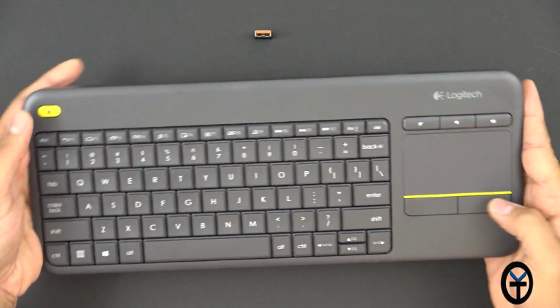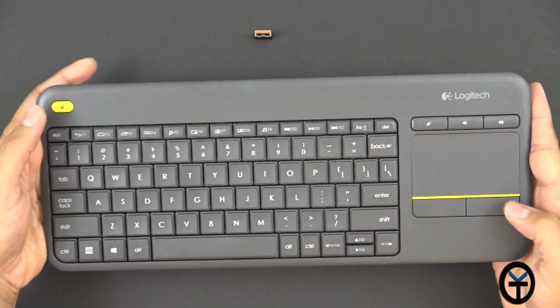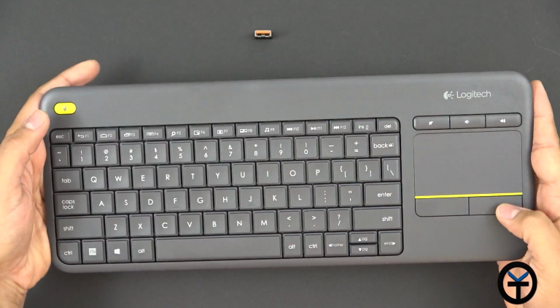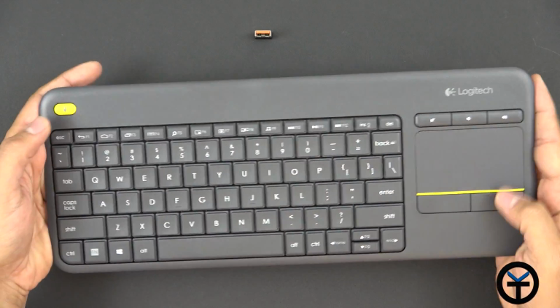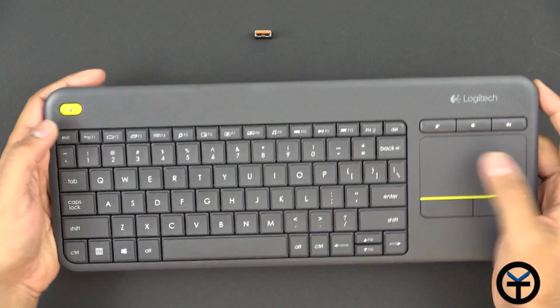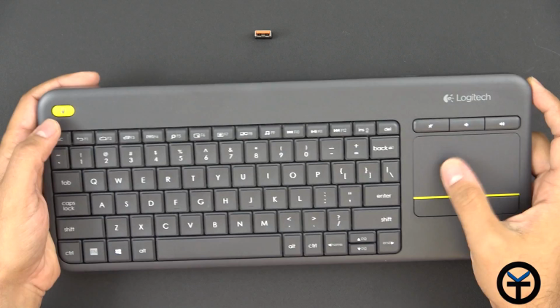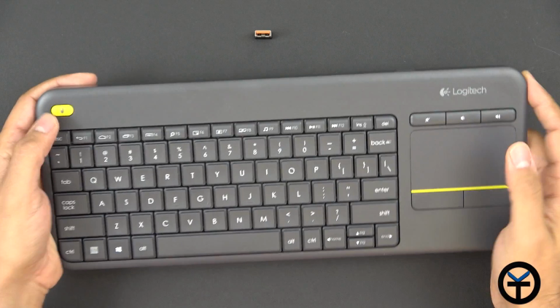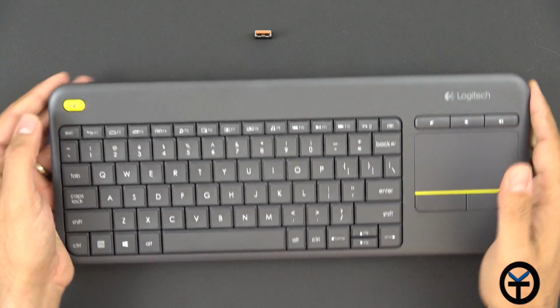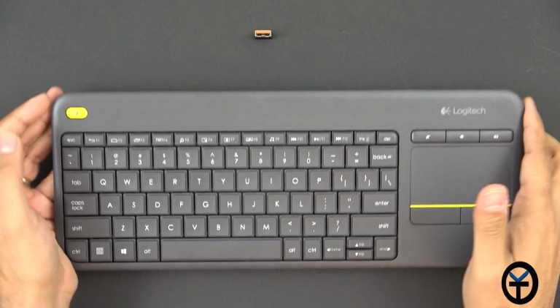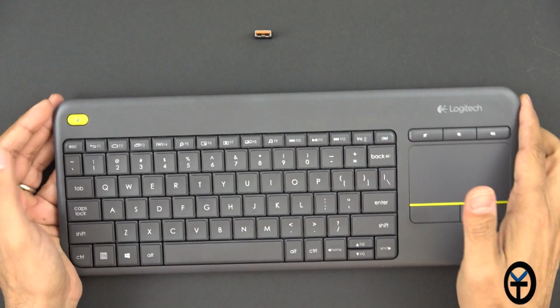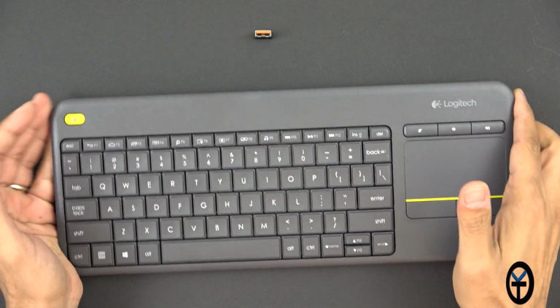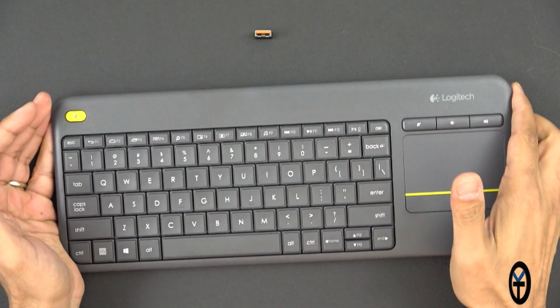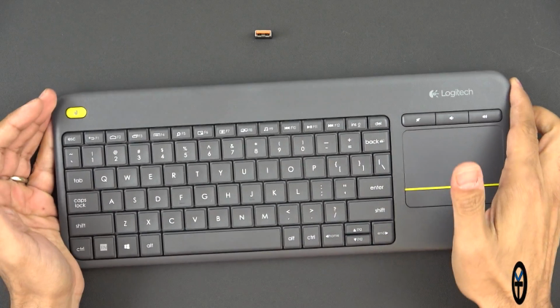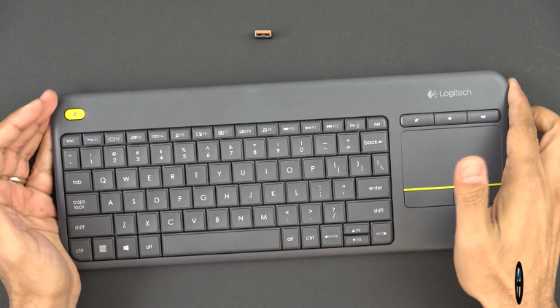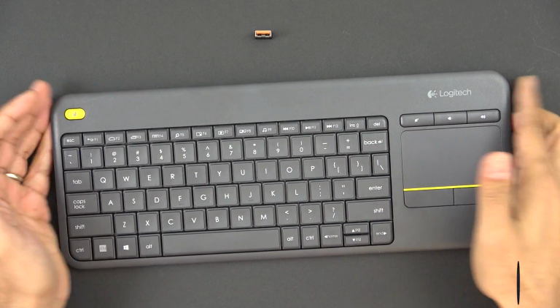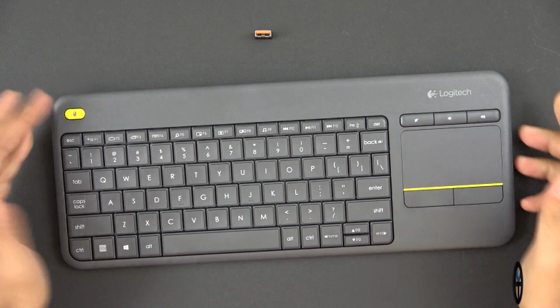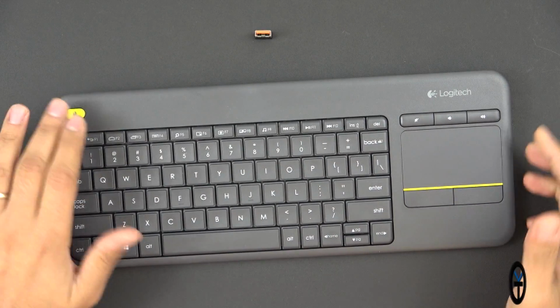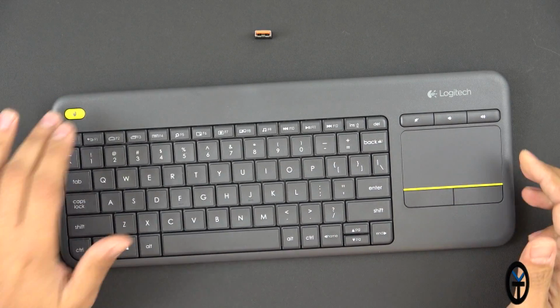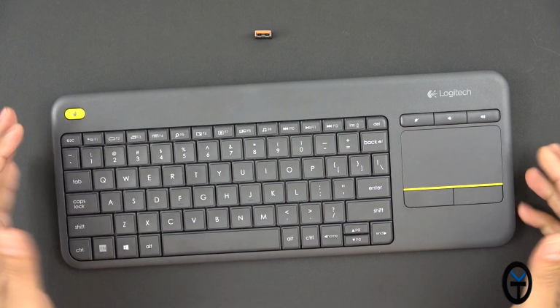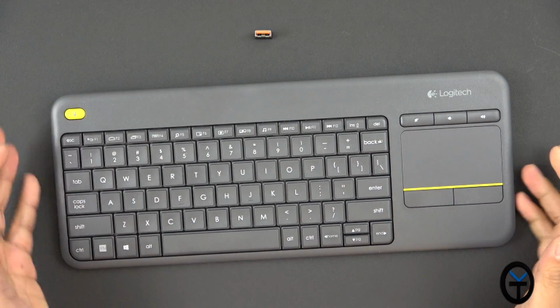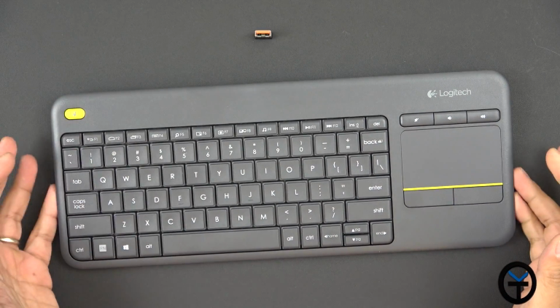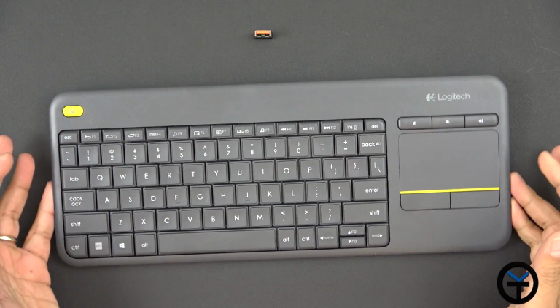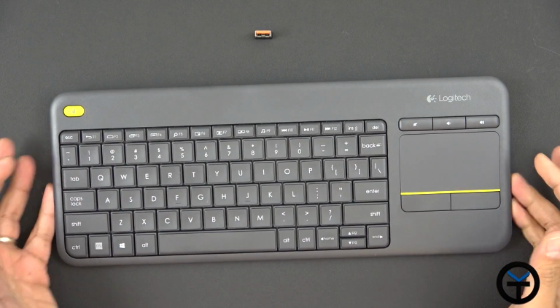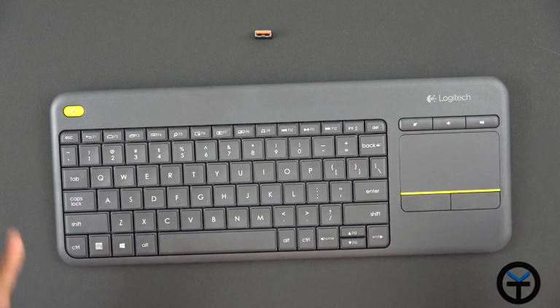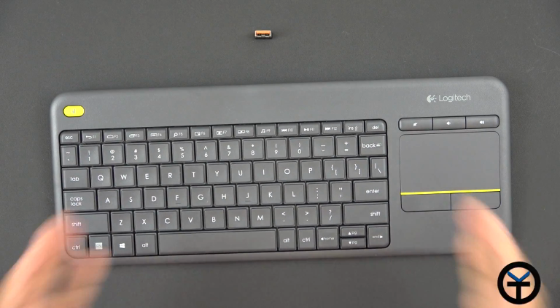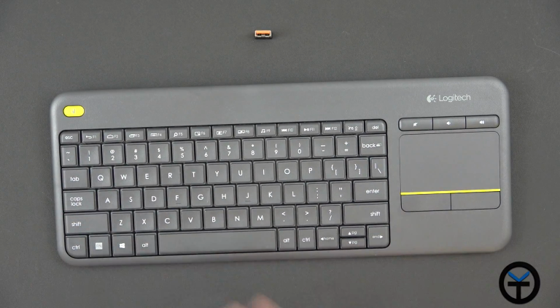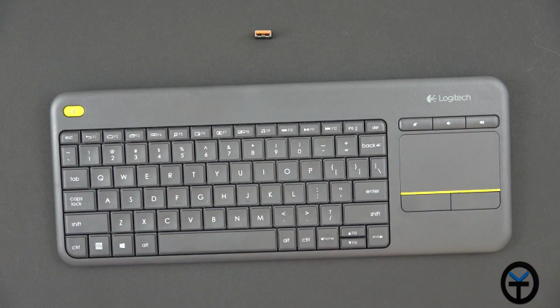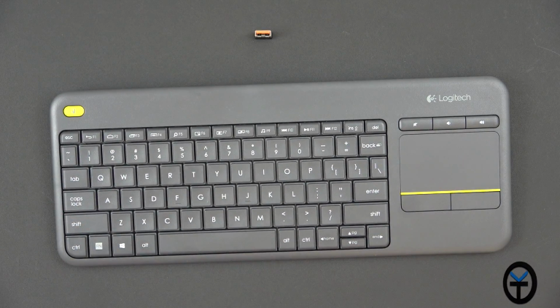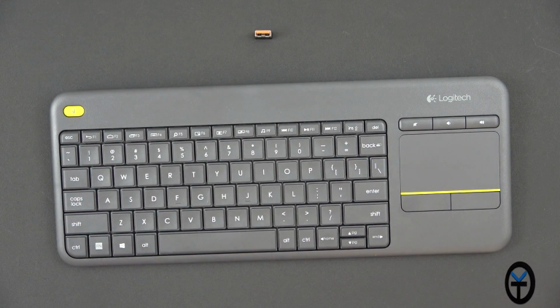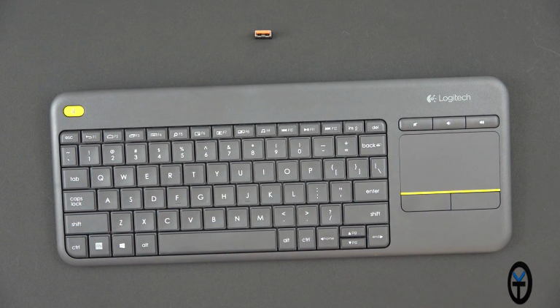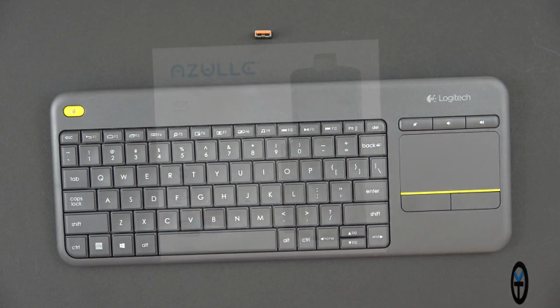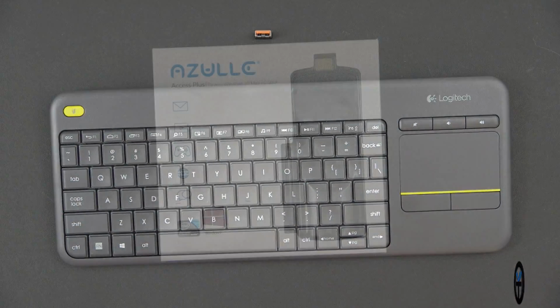Right-clicking is still there, but if you want to use left-click, which is most of the time, the yellow button on the left will work very nicely so you don't have to do any awkward hand acrobatics.